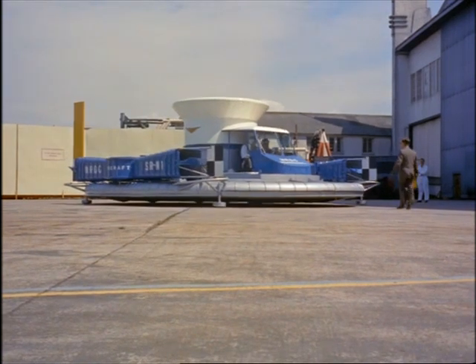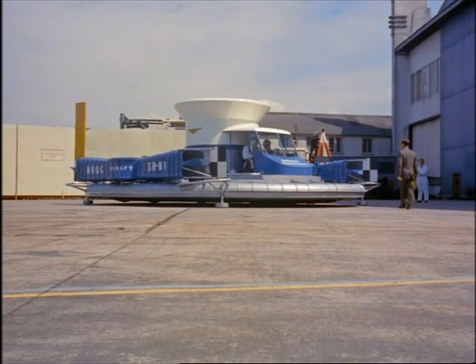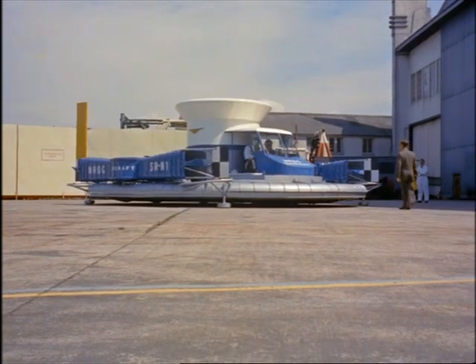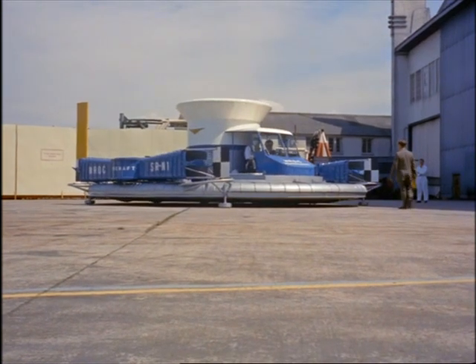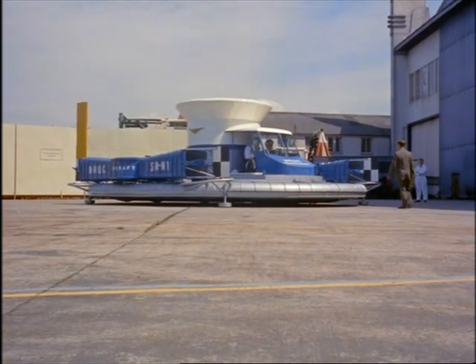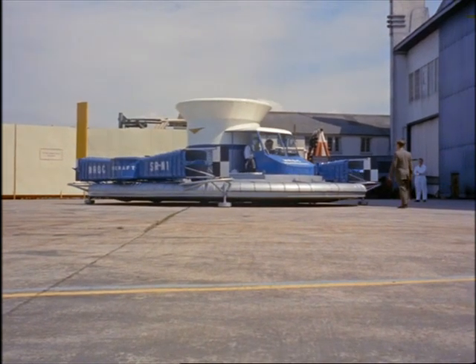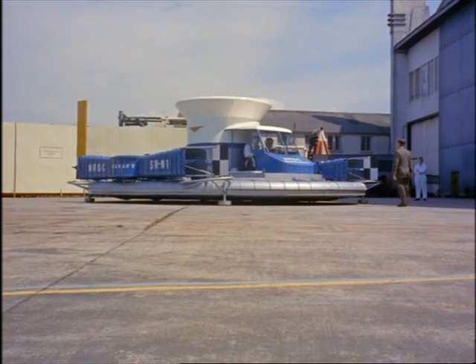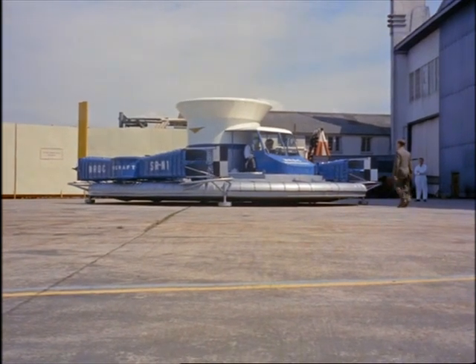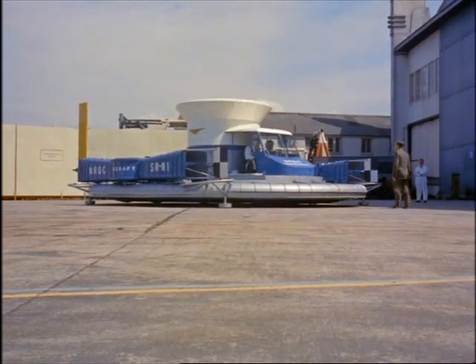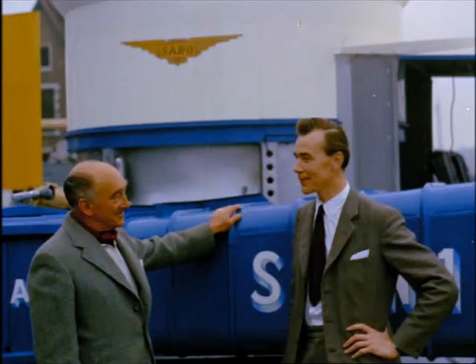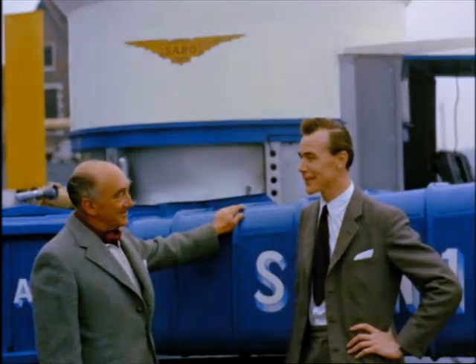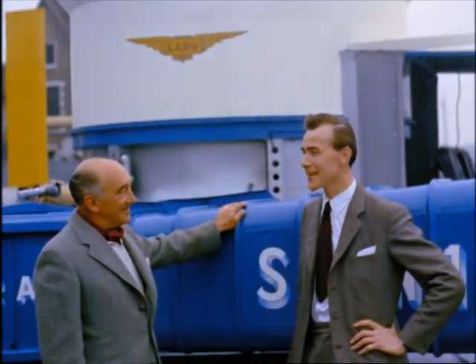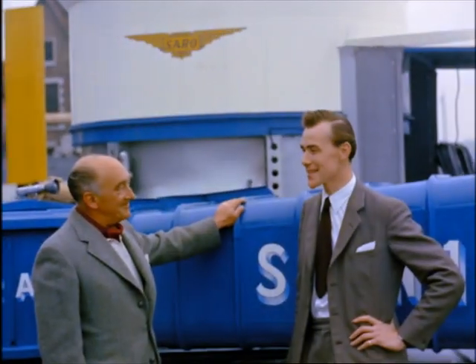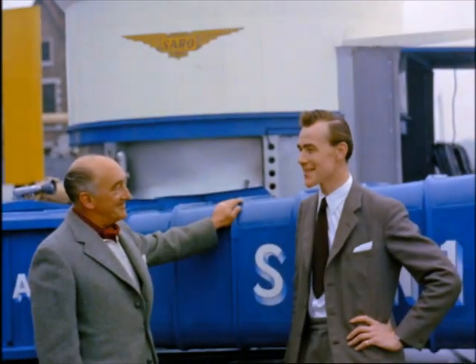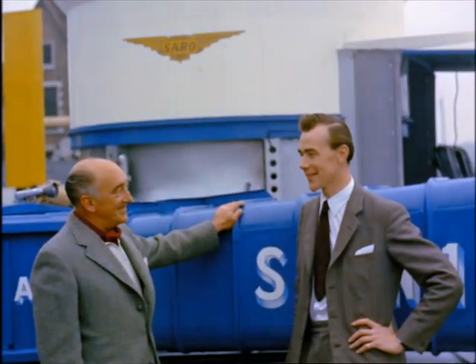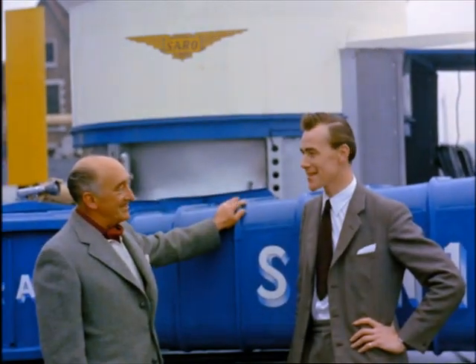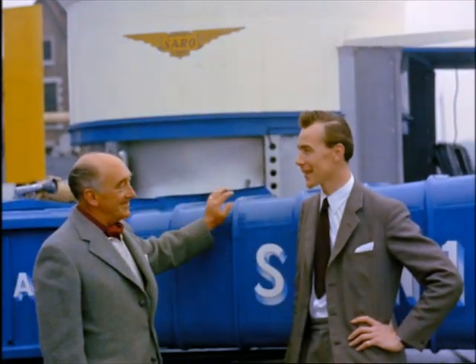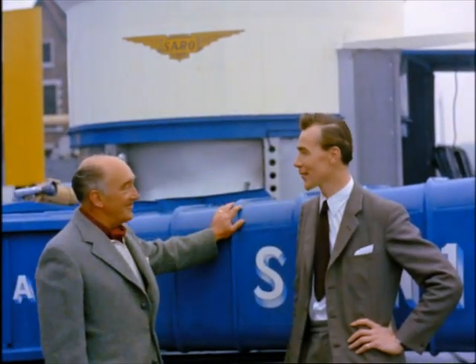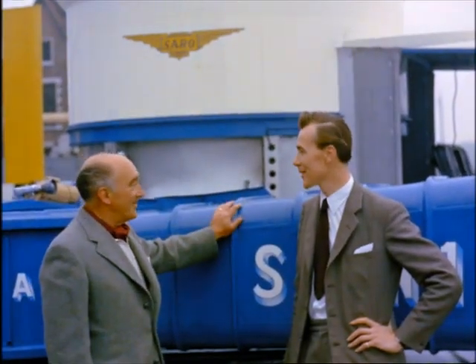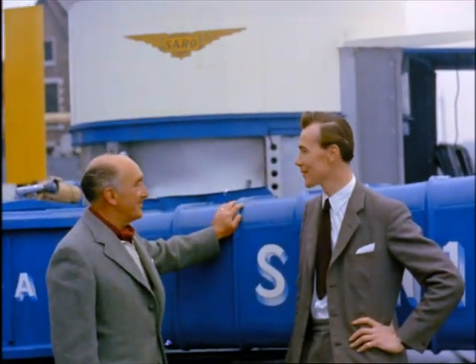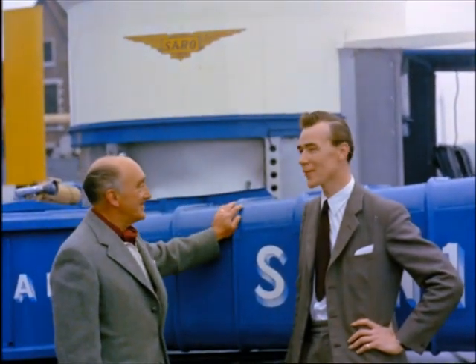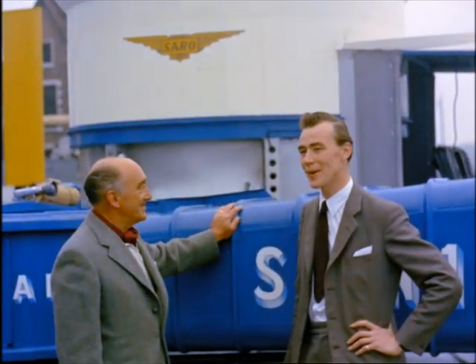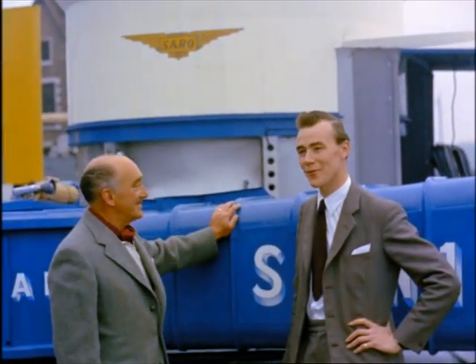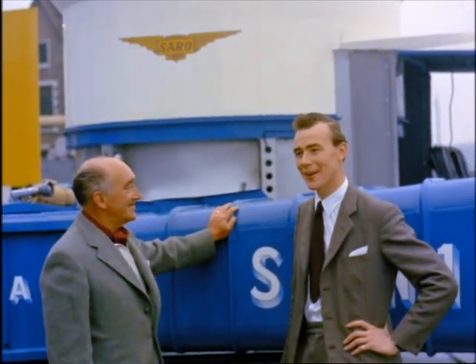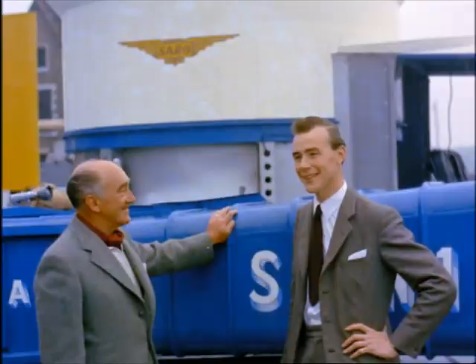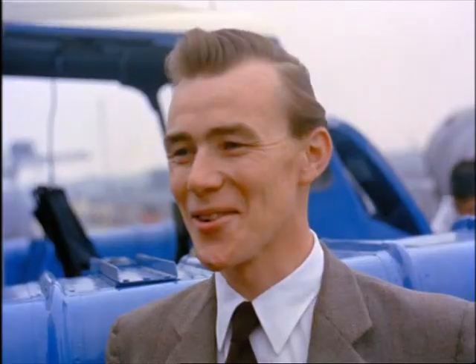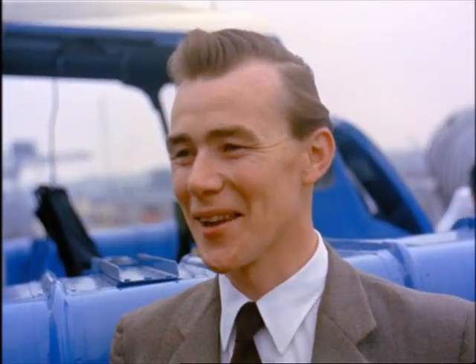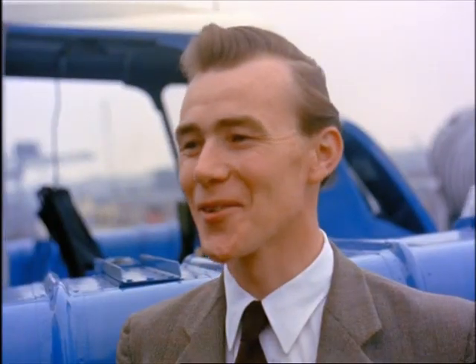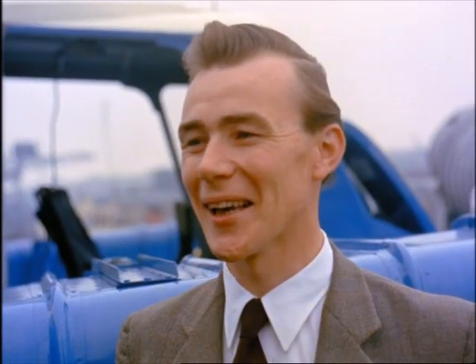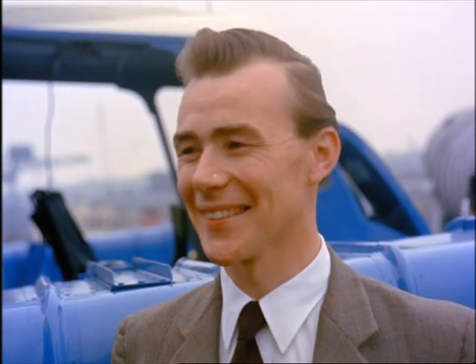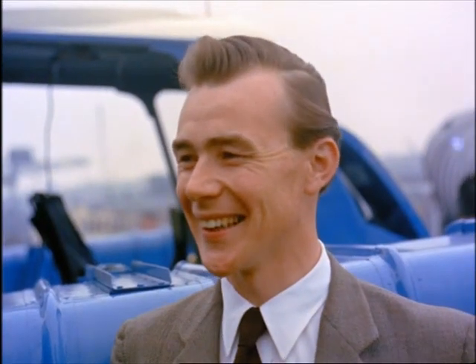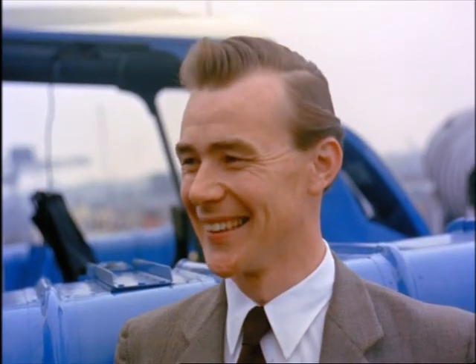Credit for the design of this craft goes to Dick Stanton-Jones, the chief designer for Saunders Roe.